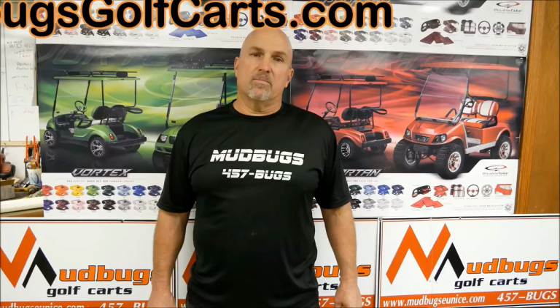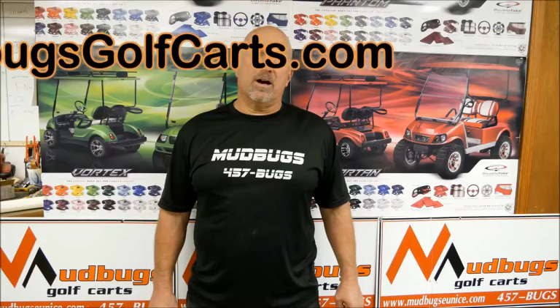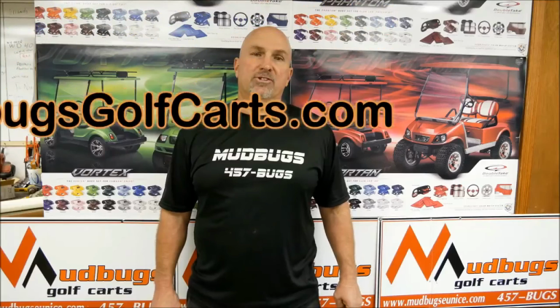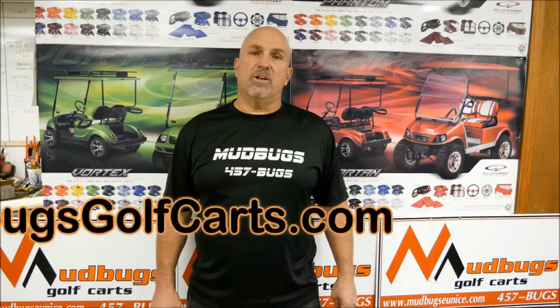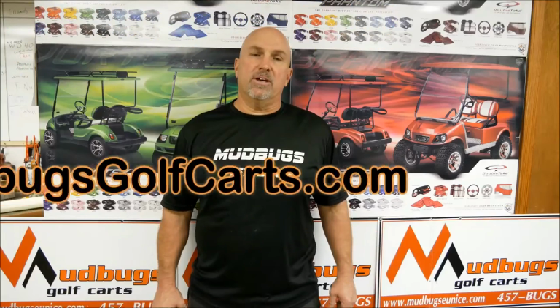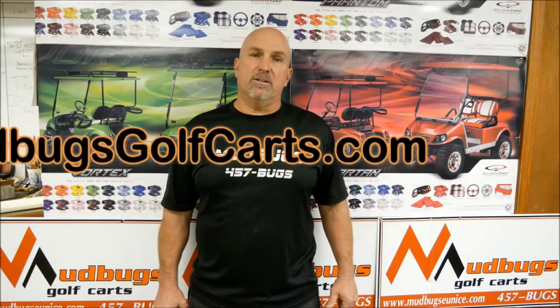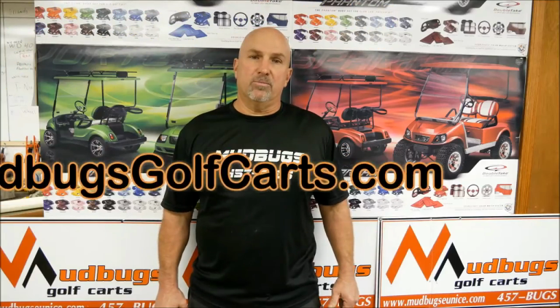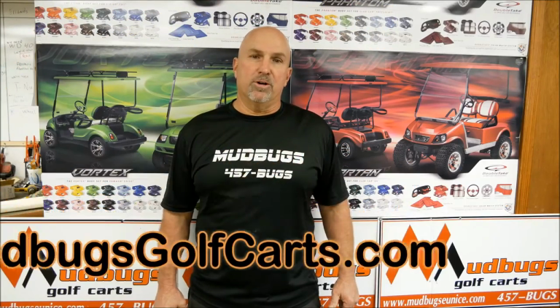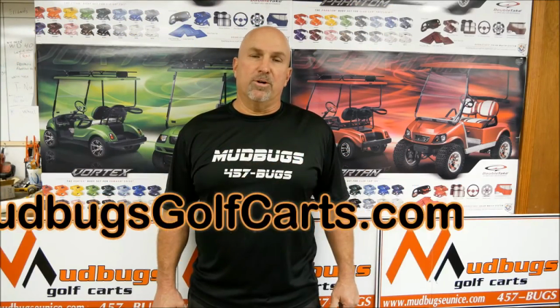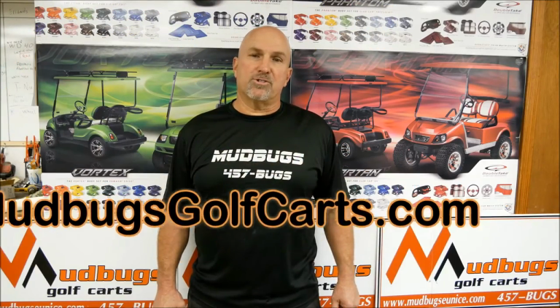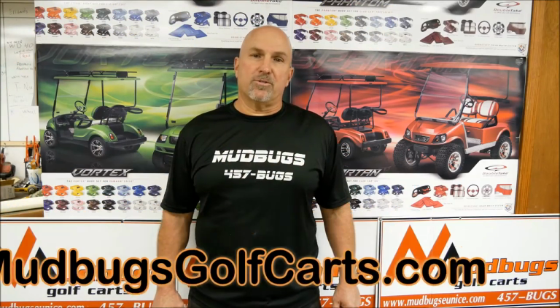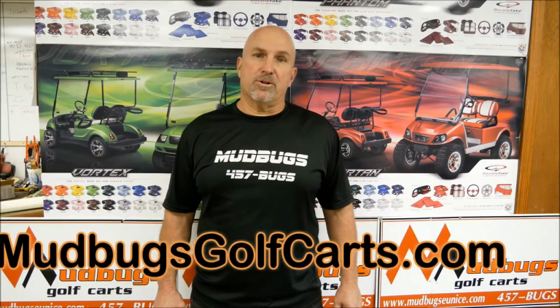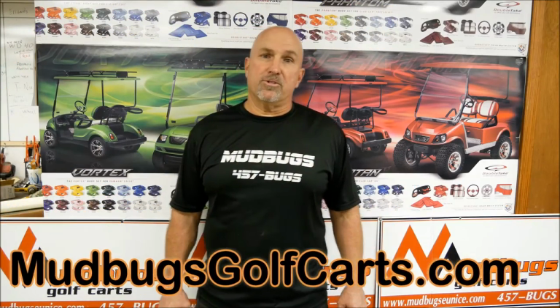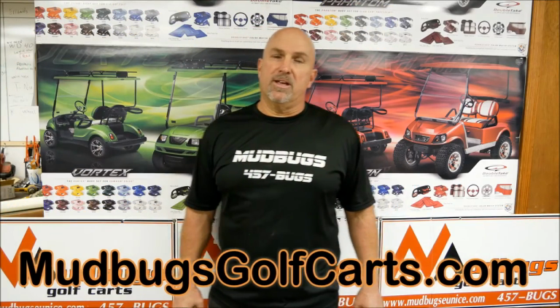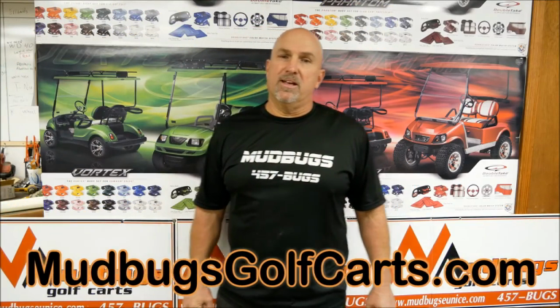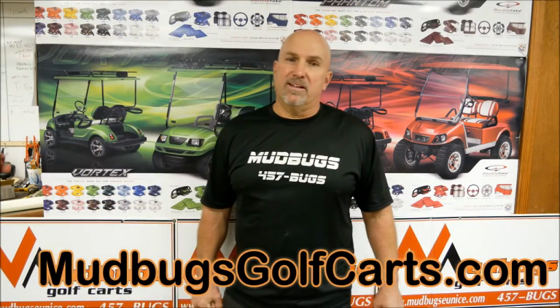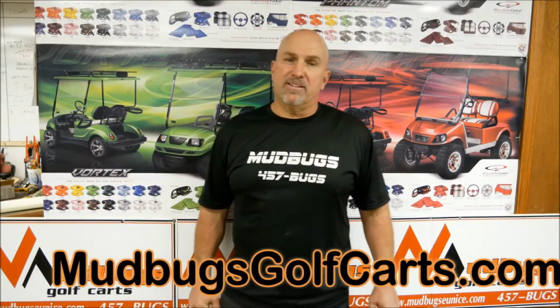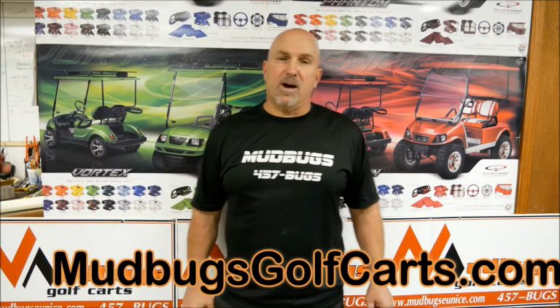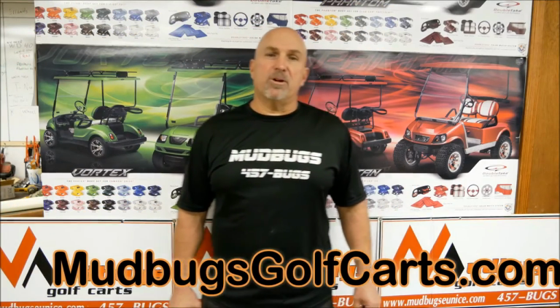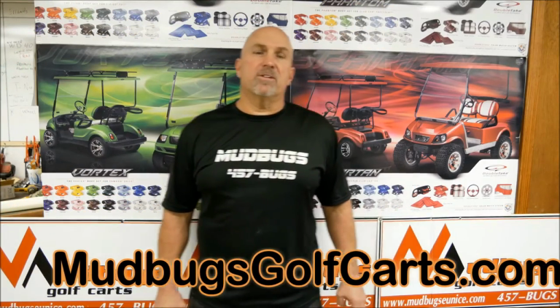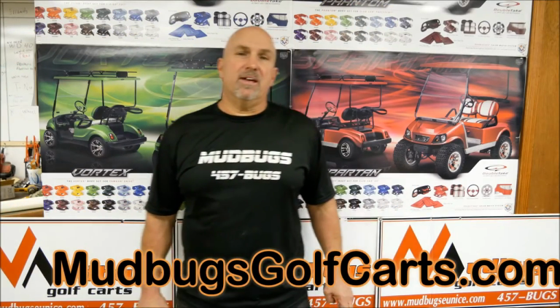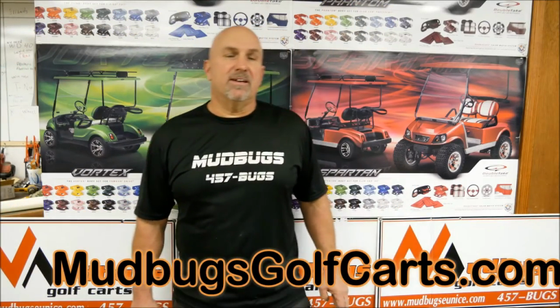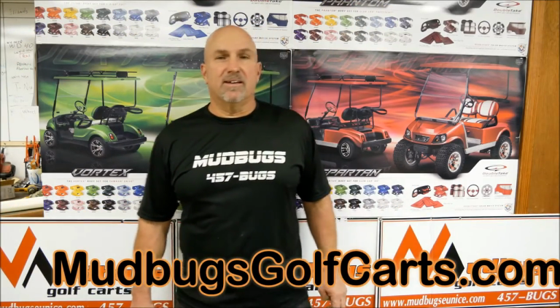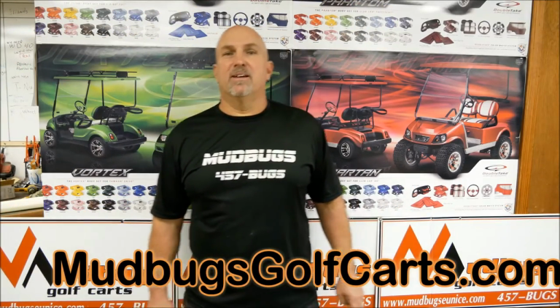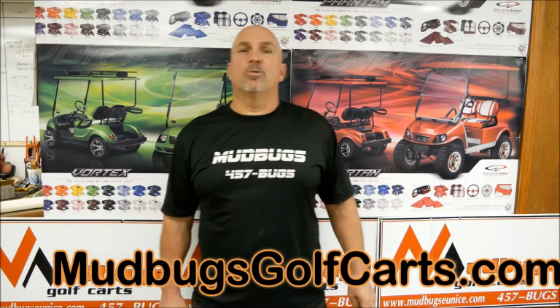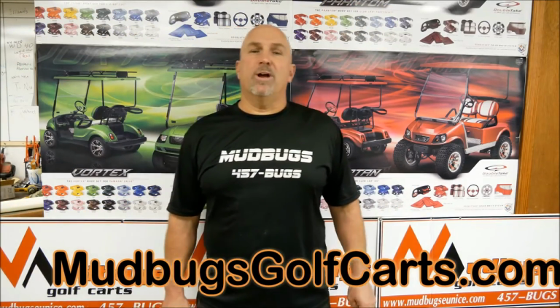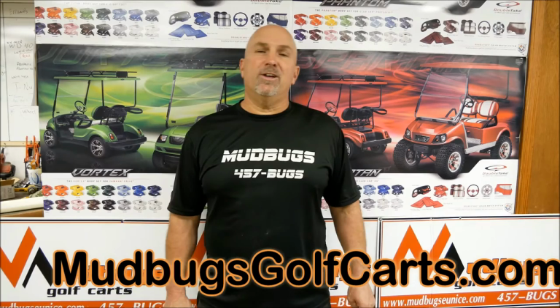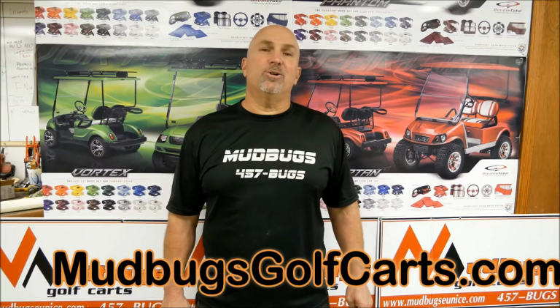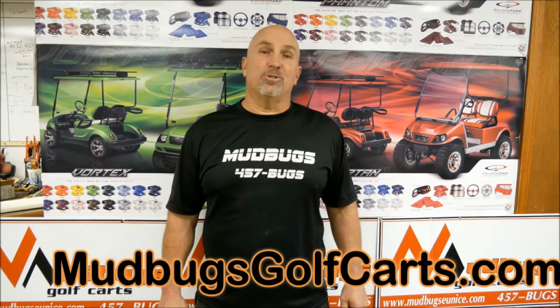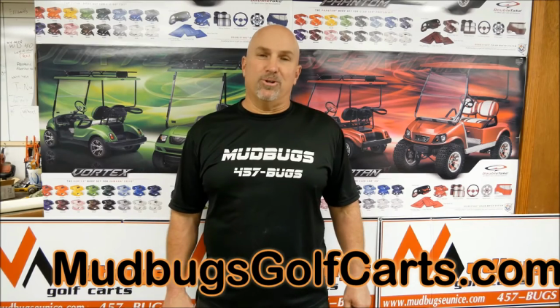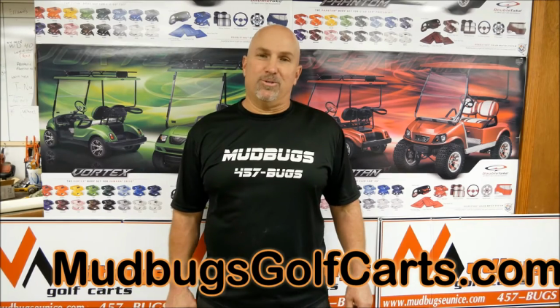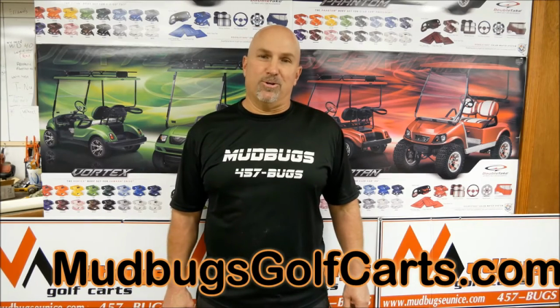Hi, Steve again from Mud Bugs Golf Carts. Topic of the day: radios on golf carts.